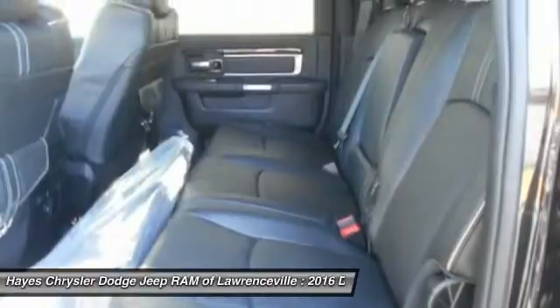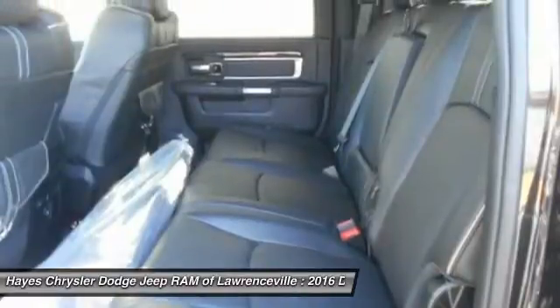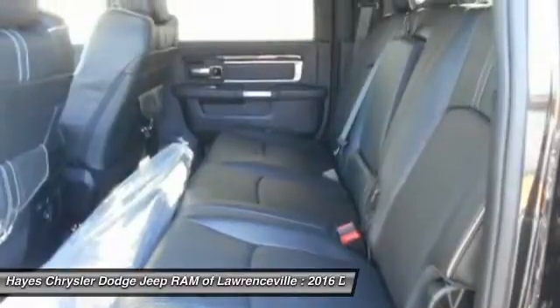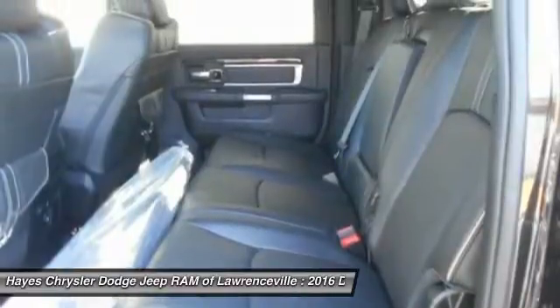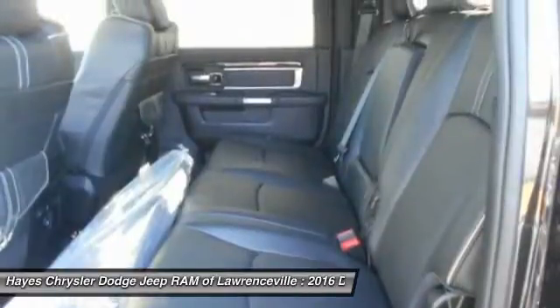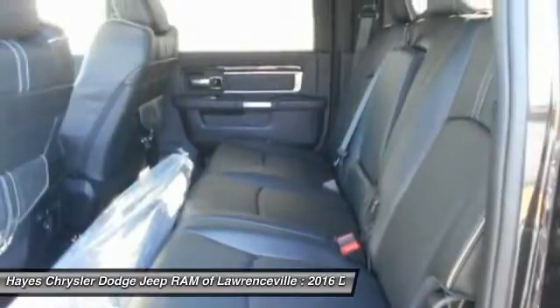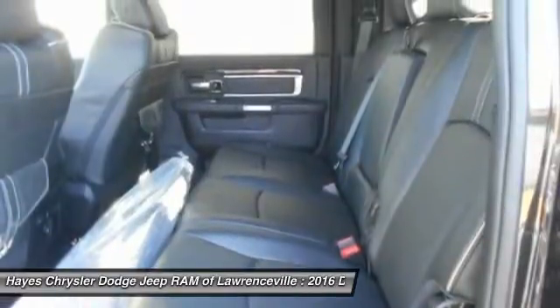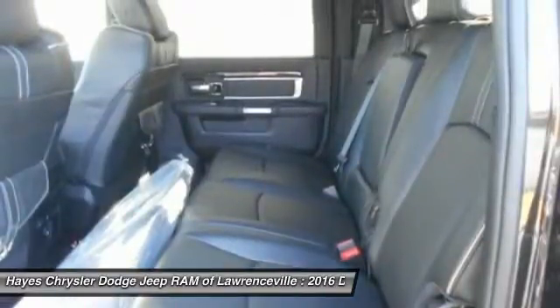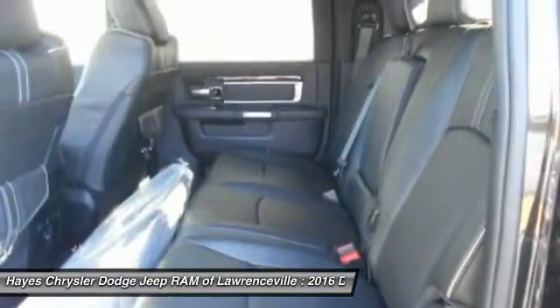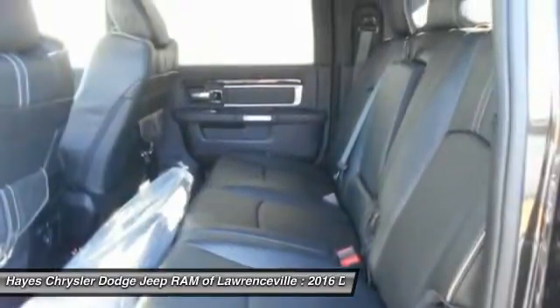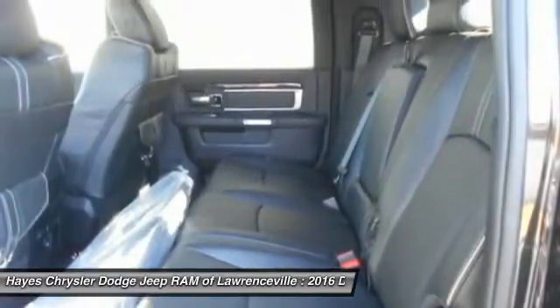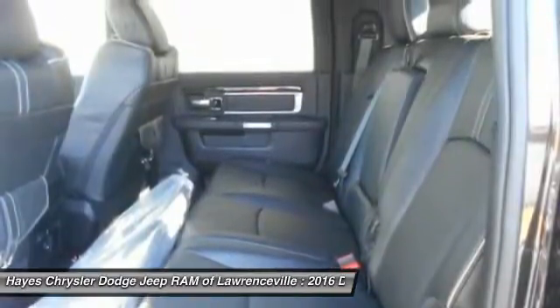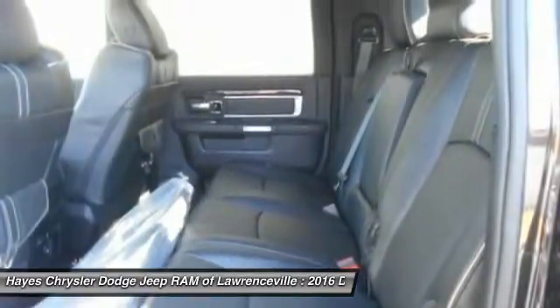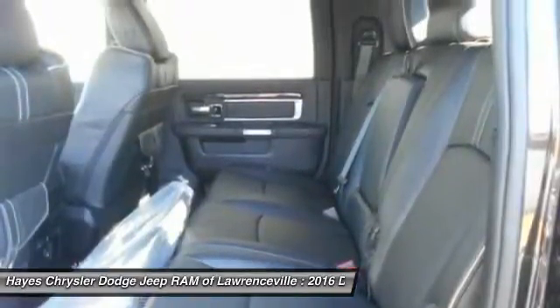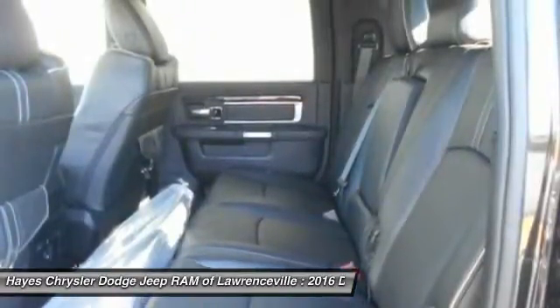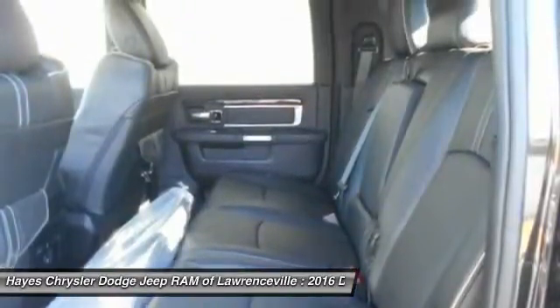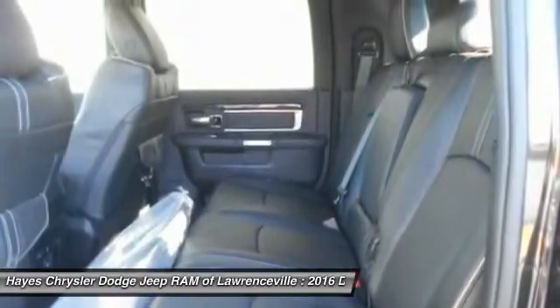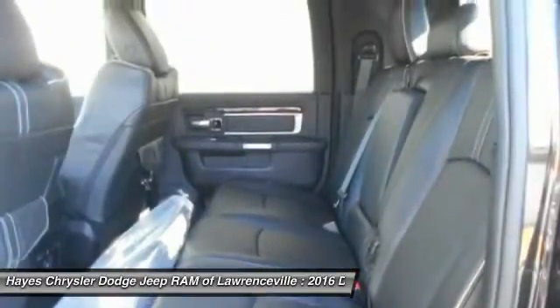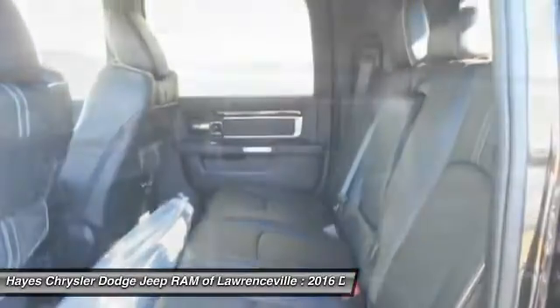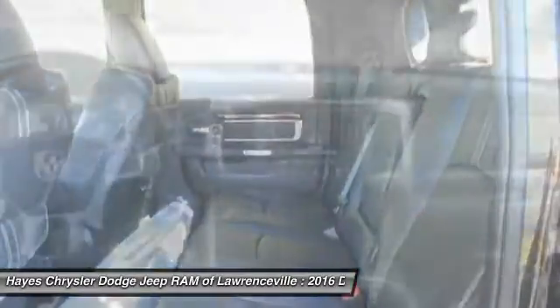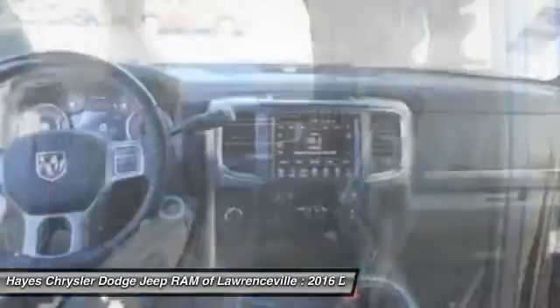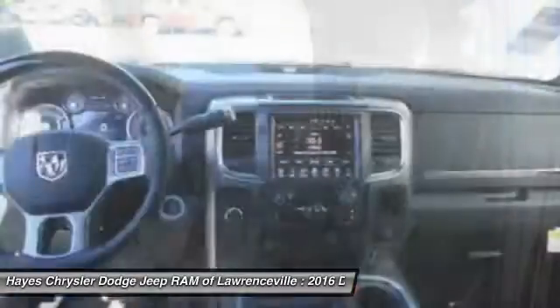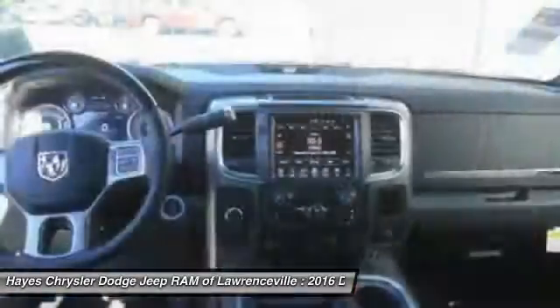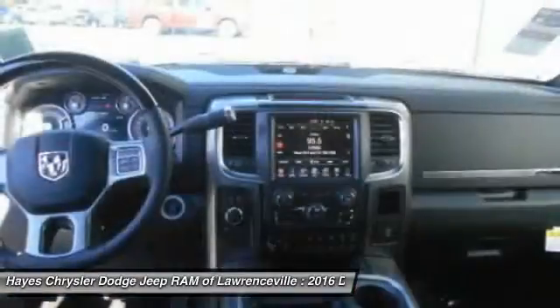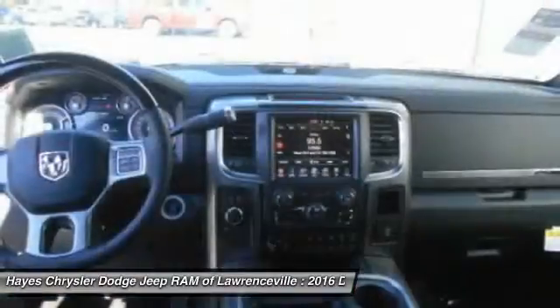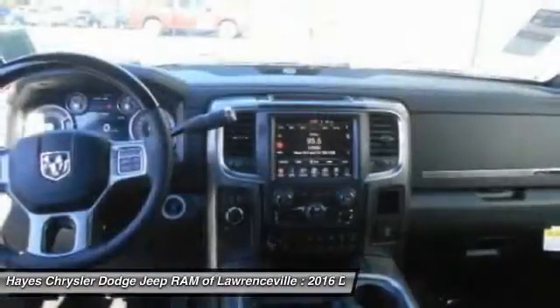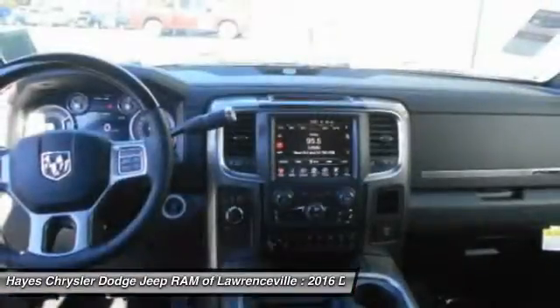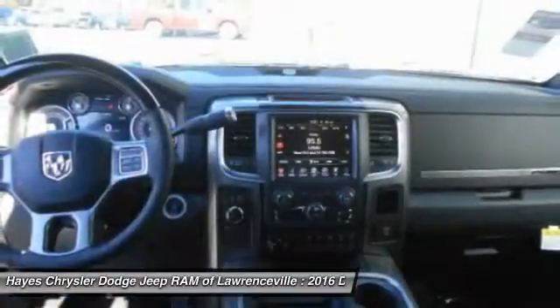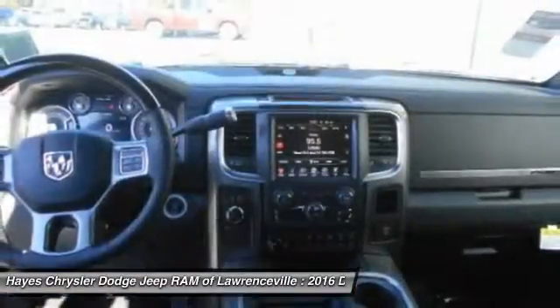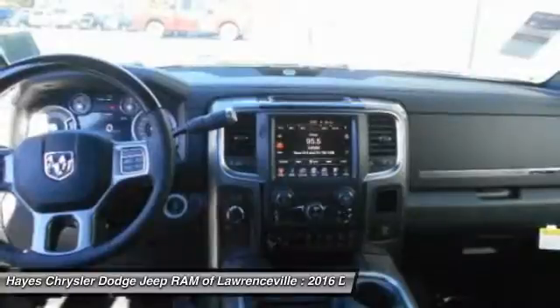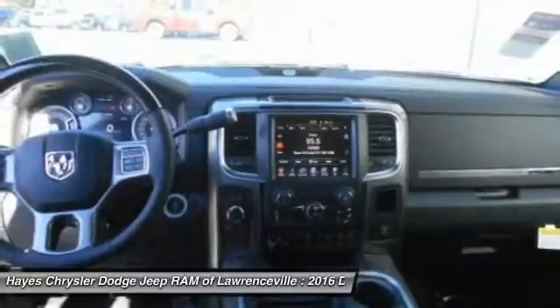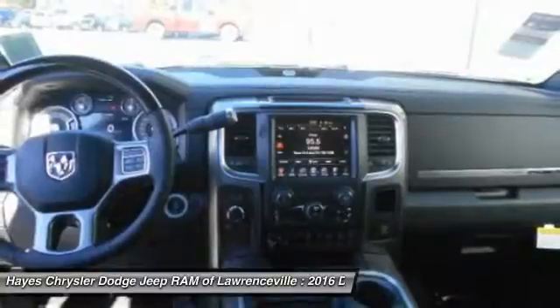Front air conditioning, HomeLink garage door opener, power steering, and aluminum wheels.